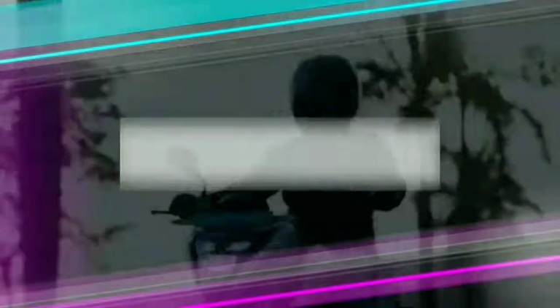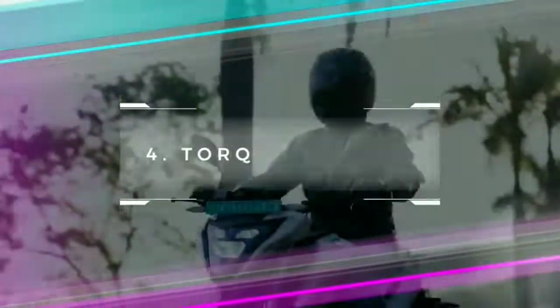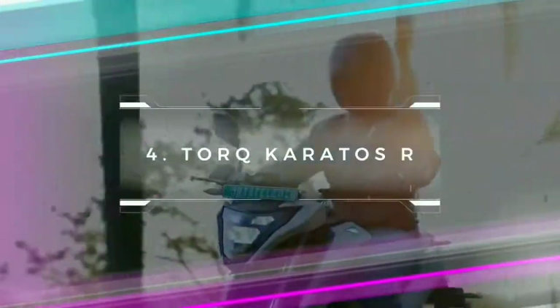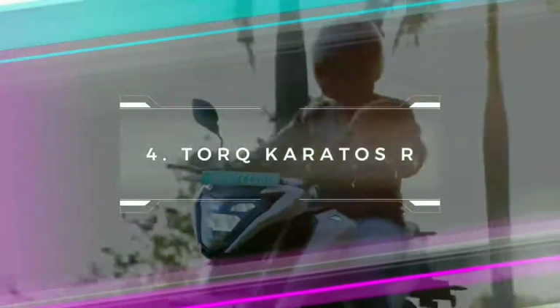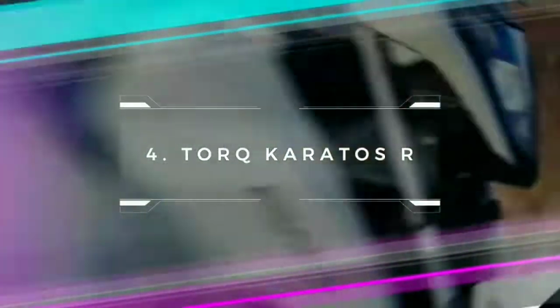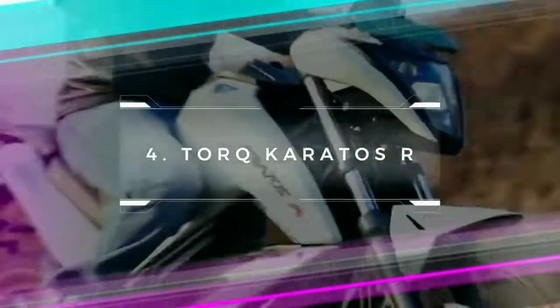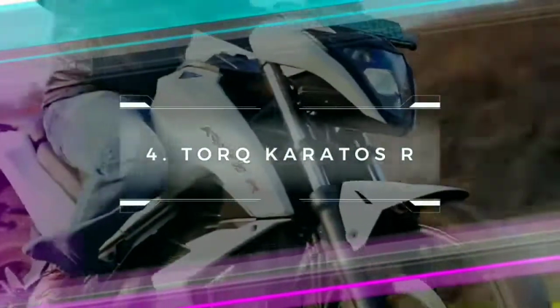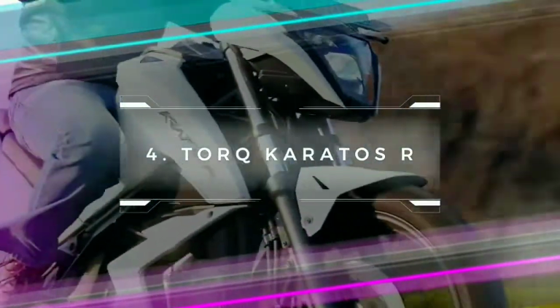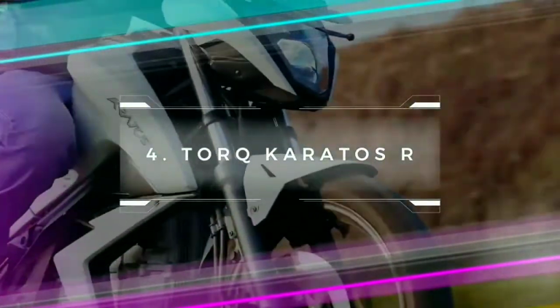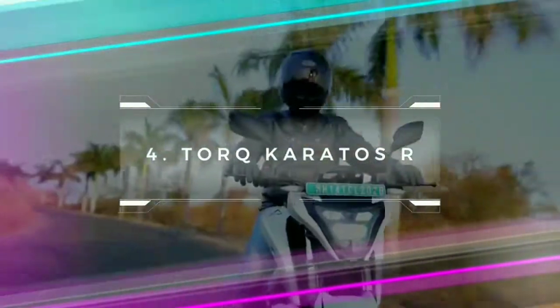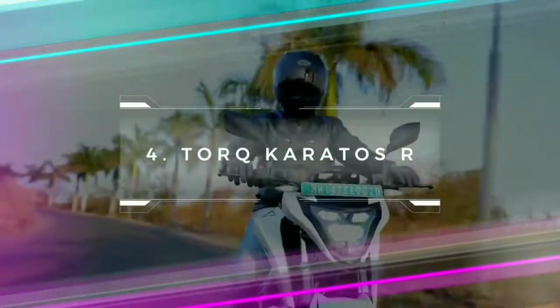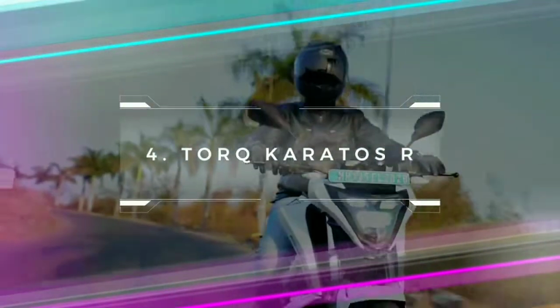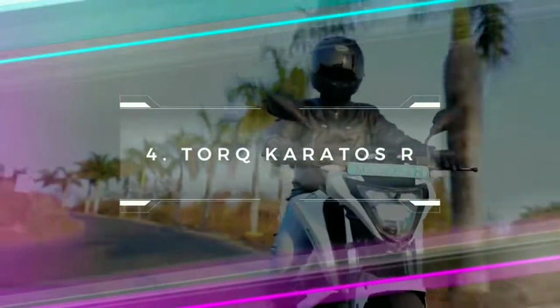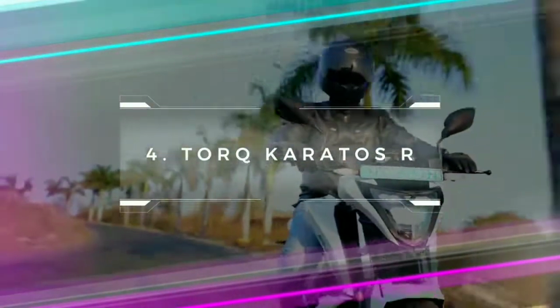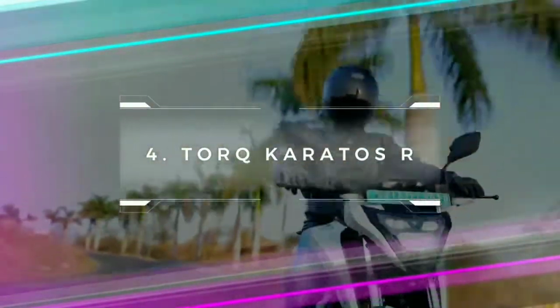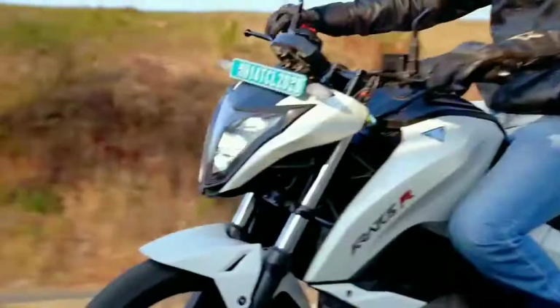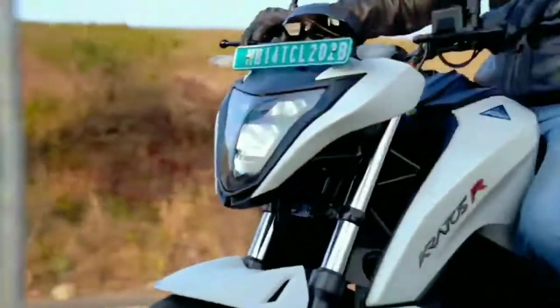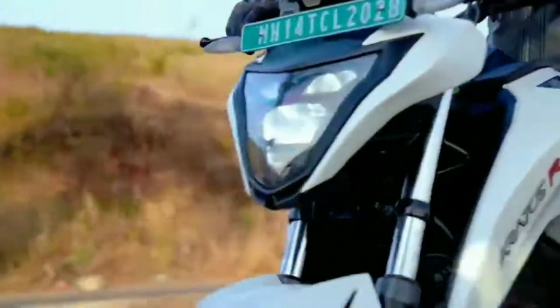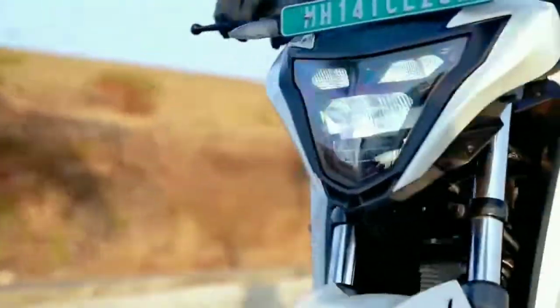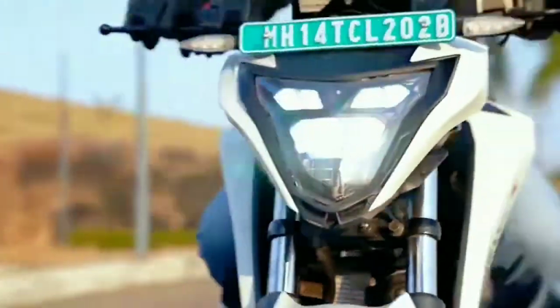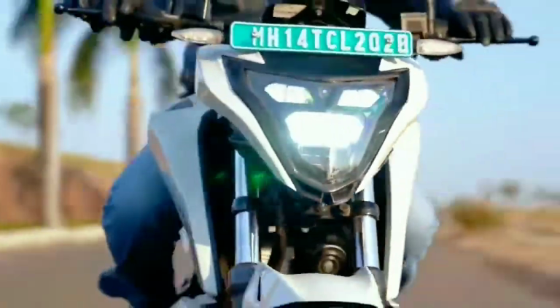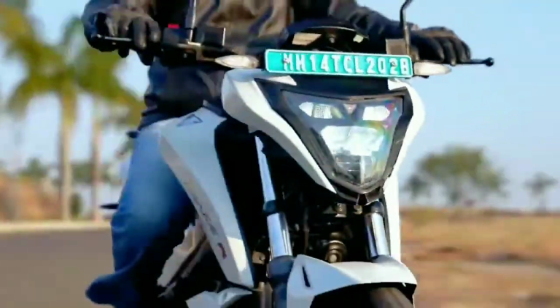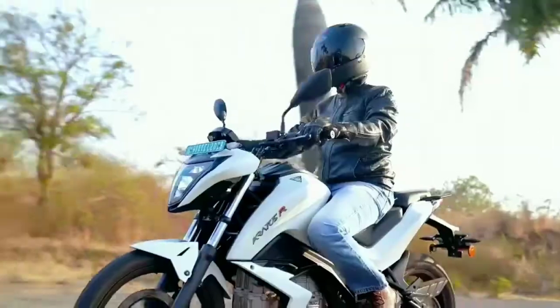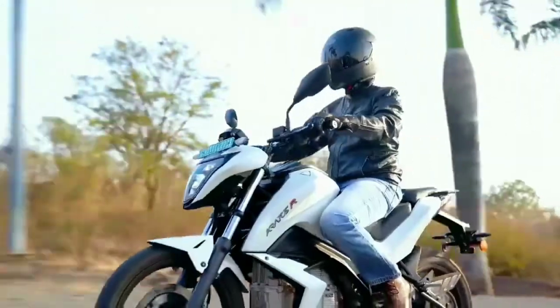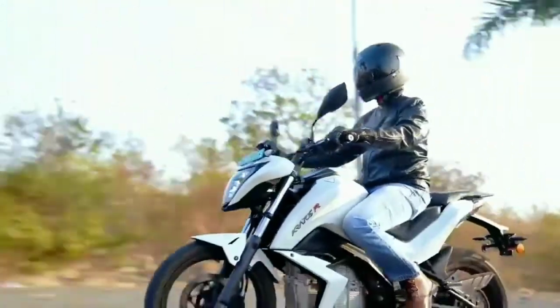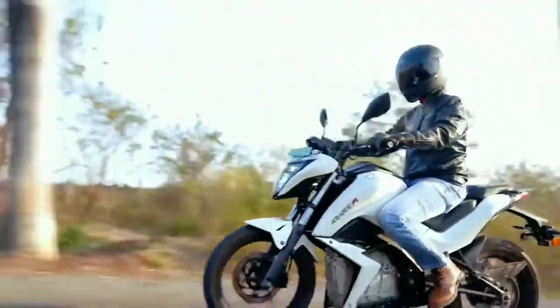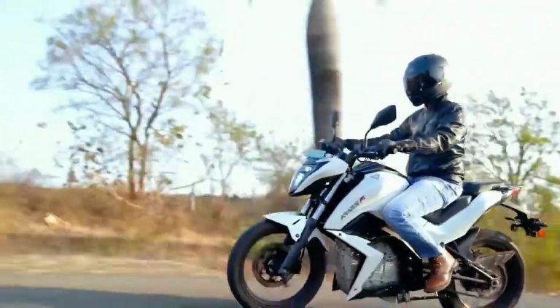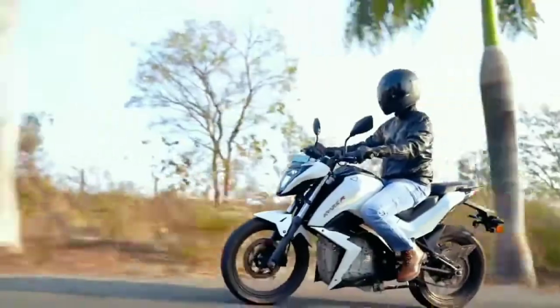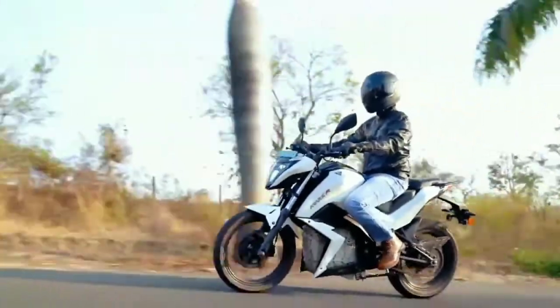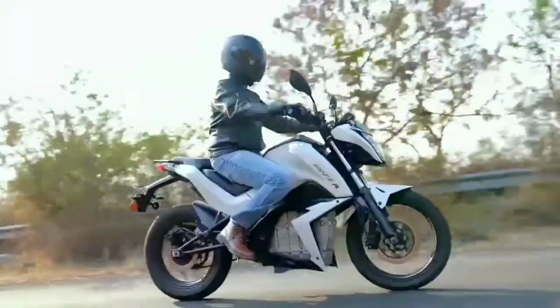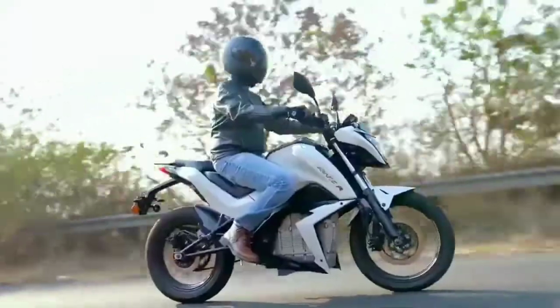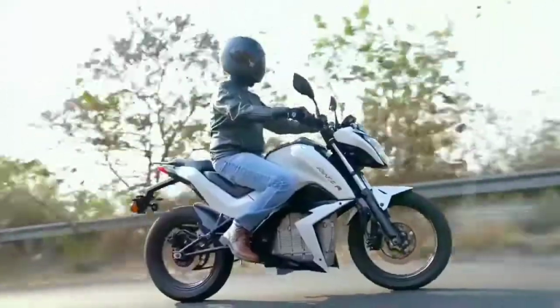Torque Motors has recently launched the Kratos R. The bike's top speed is 100 km per hour. It comes with a 4 kWh lithium battery.